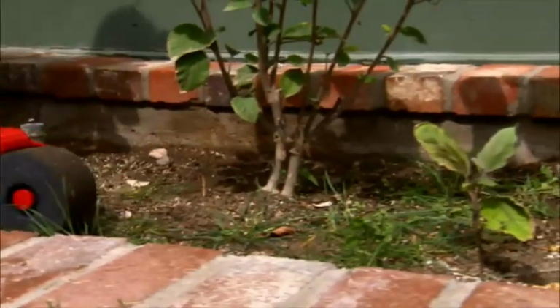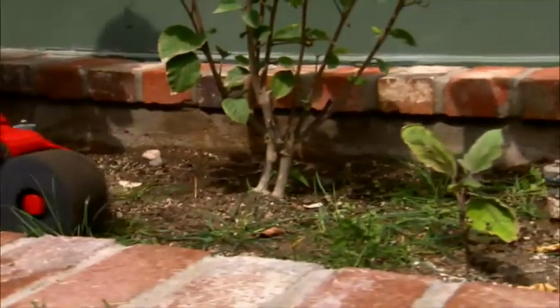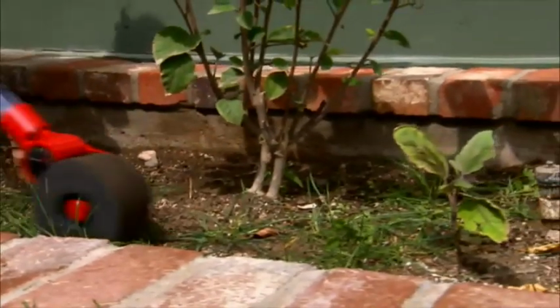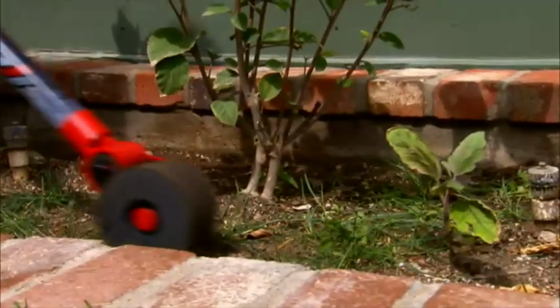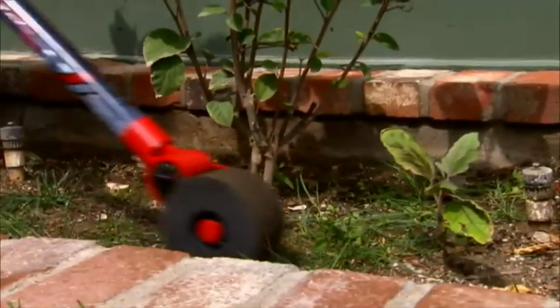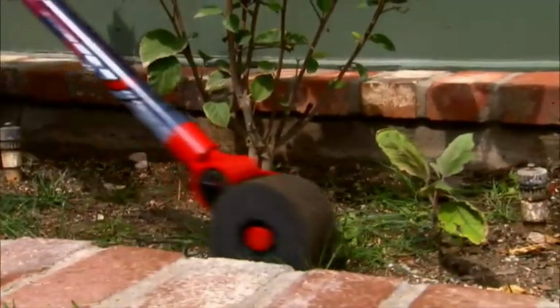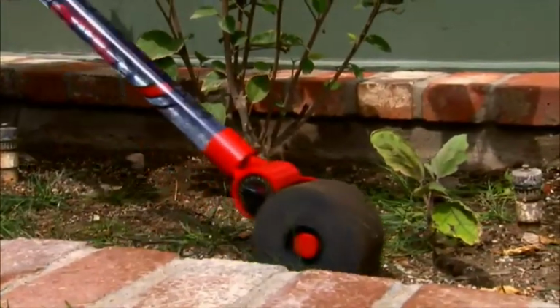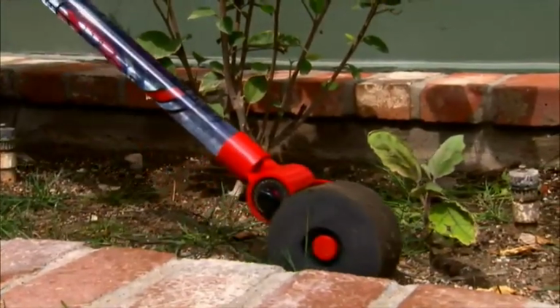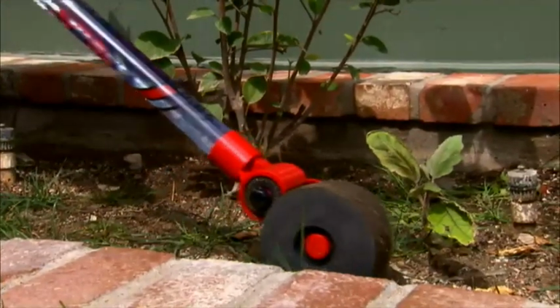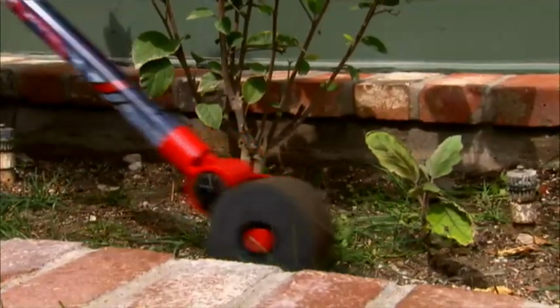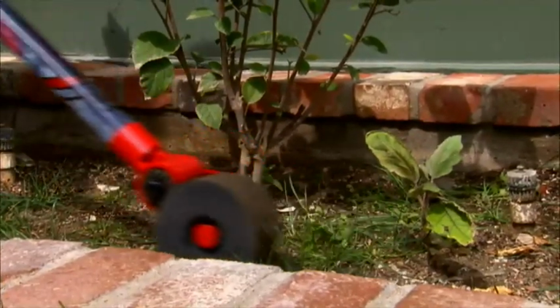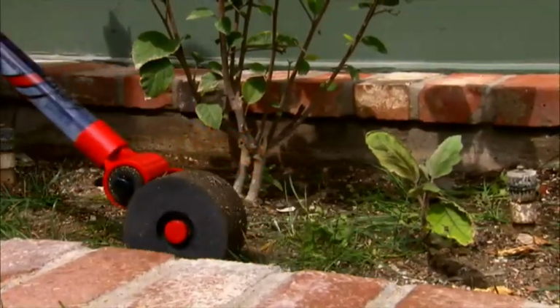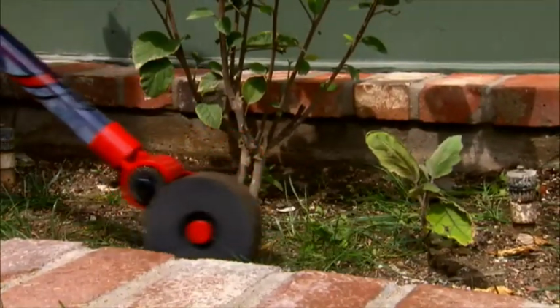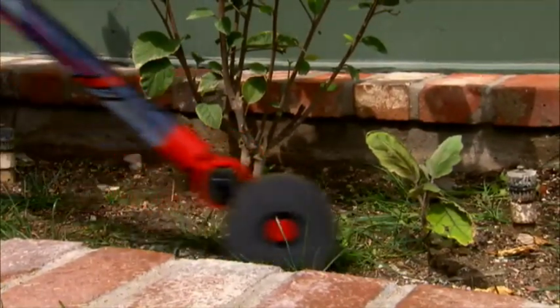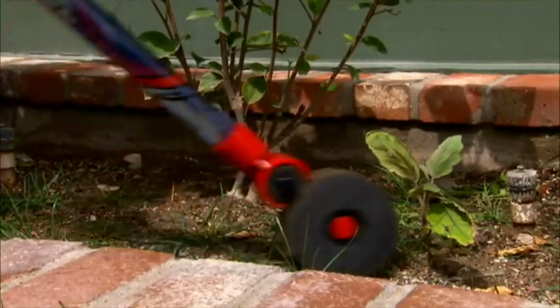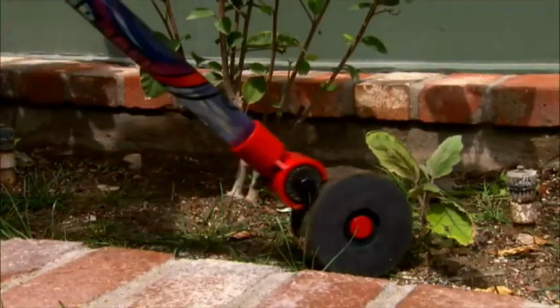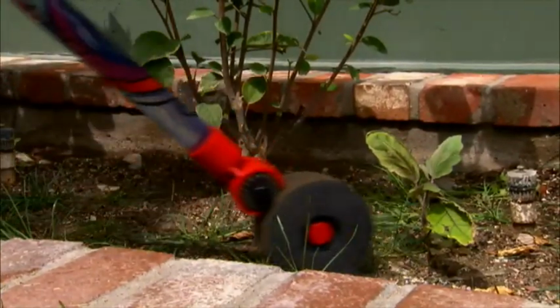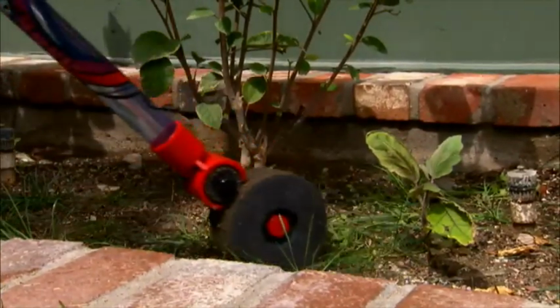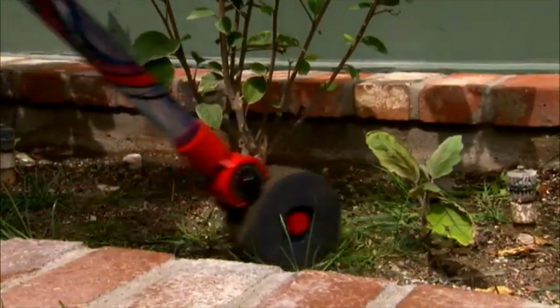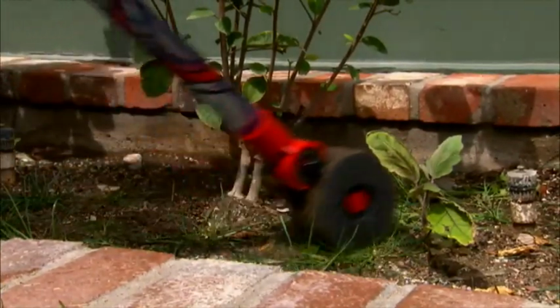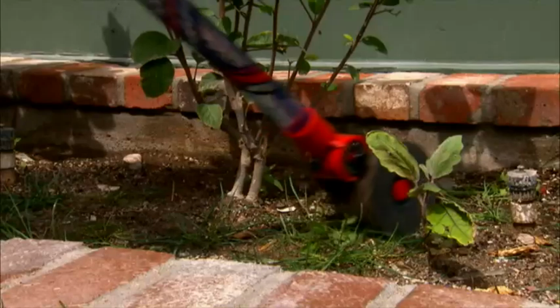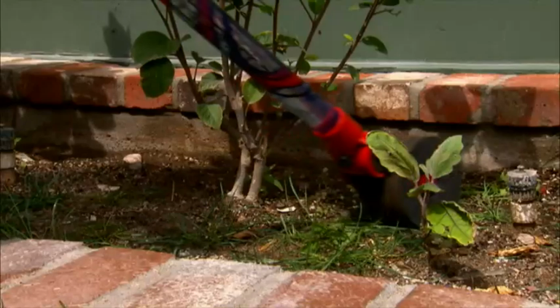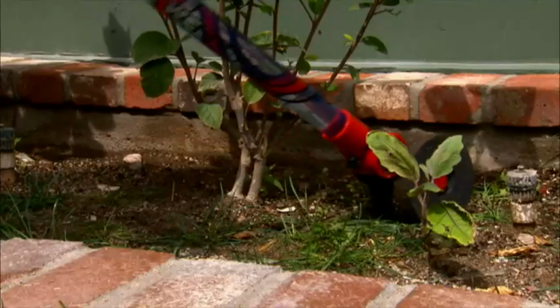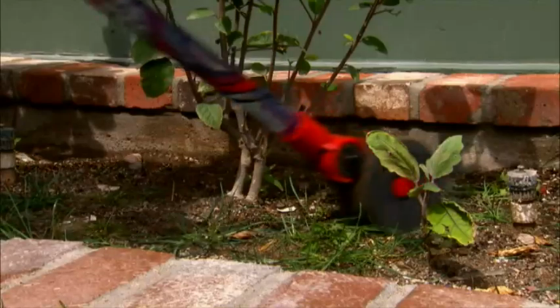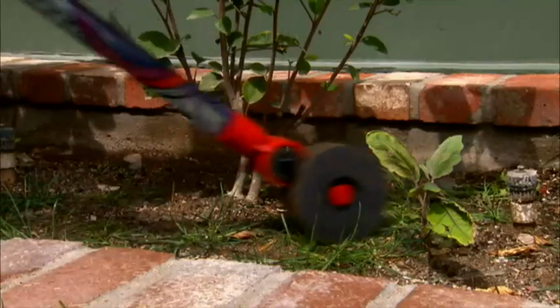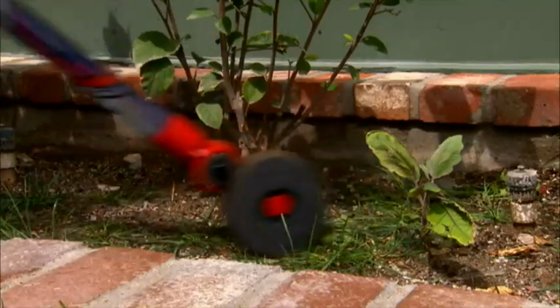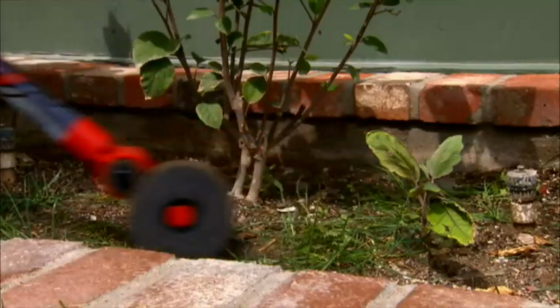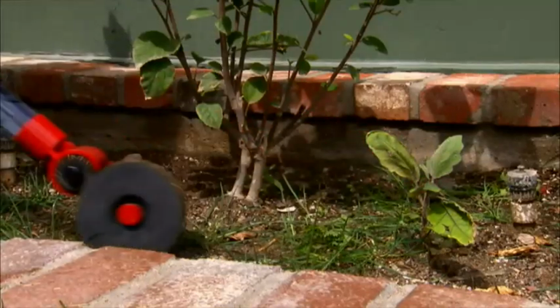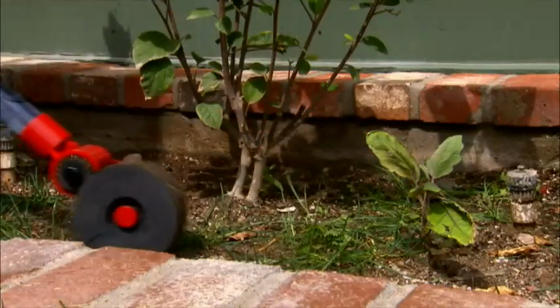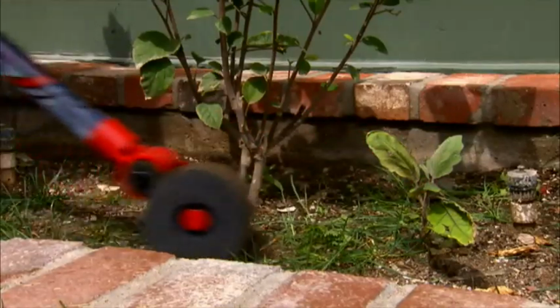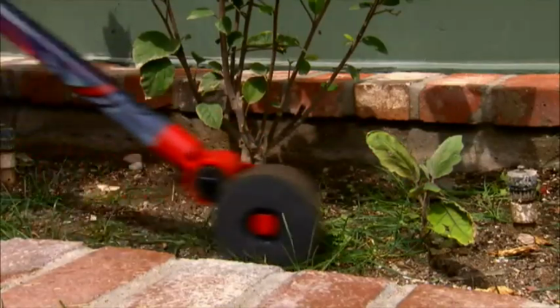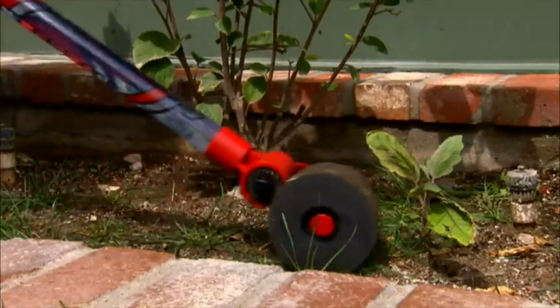You place the weed and grass killer exactly where it's needed. The Garden Weasel Weed Ball is also great as a liquid edger.